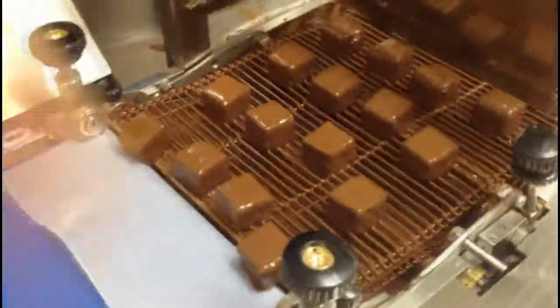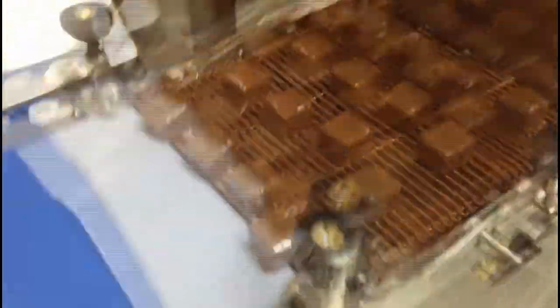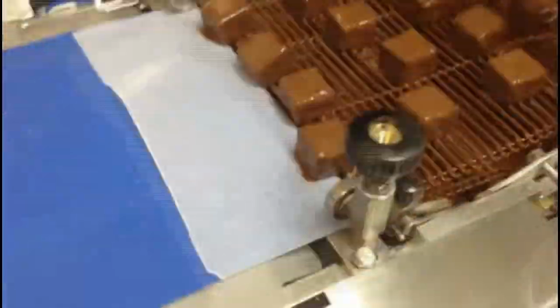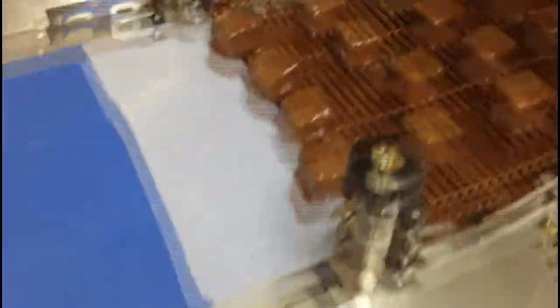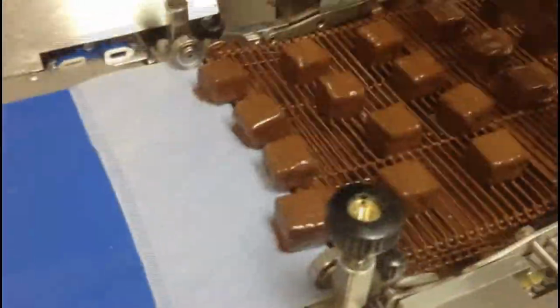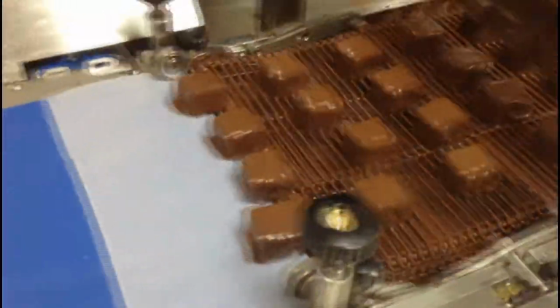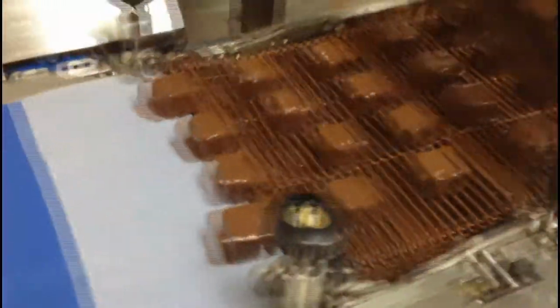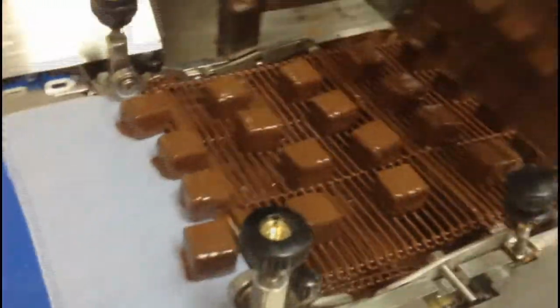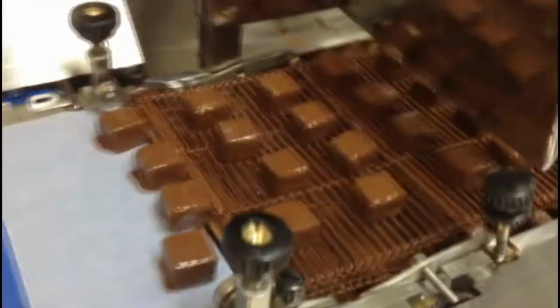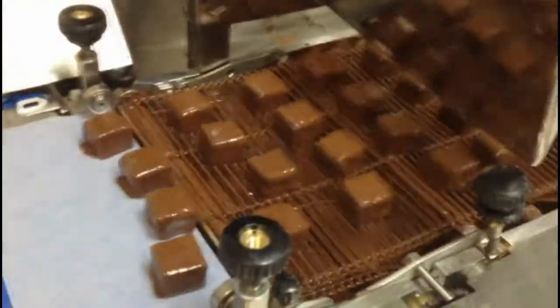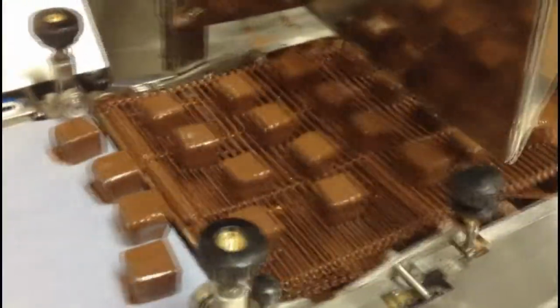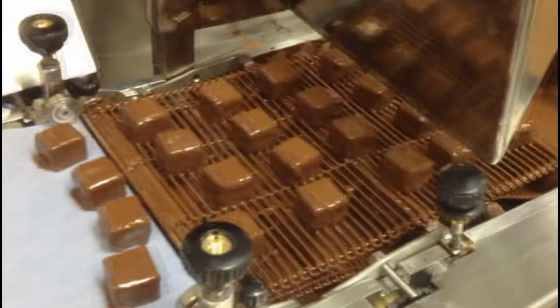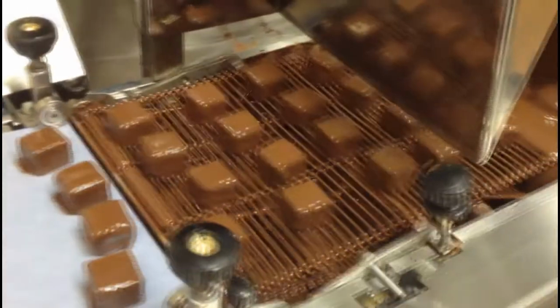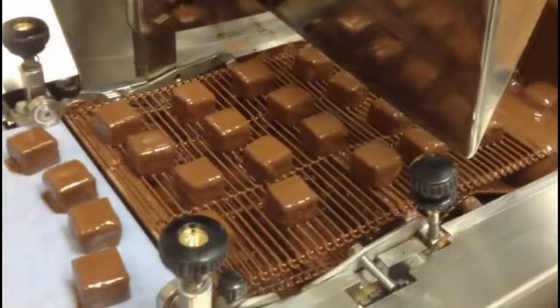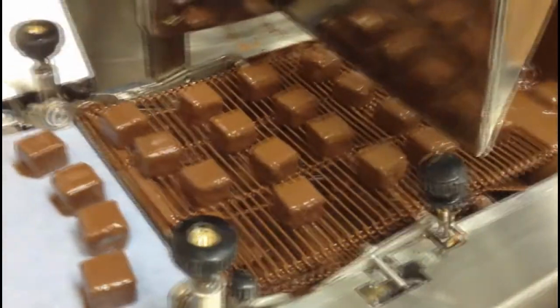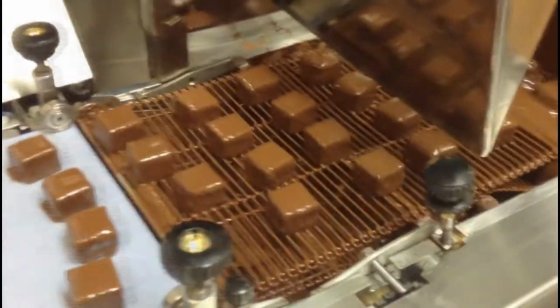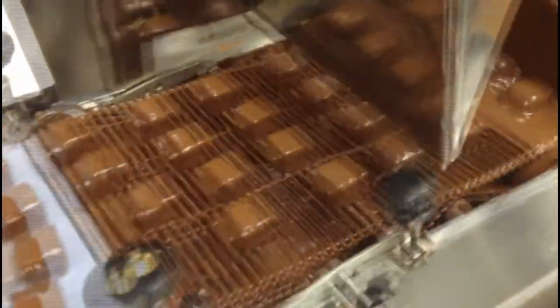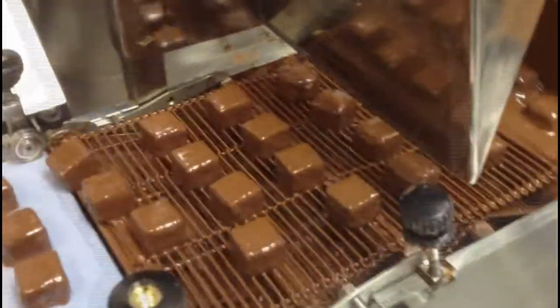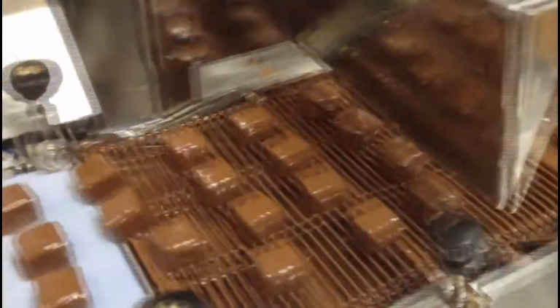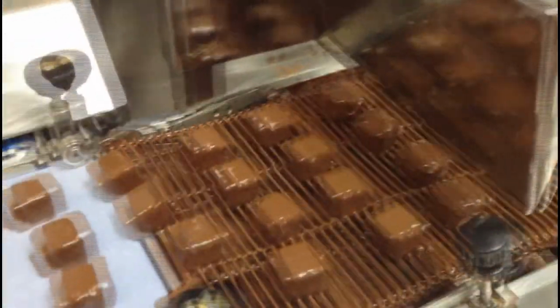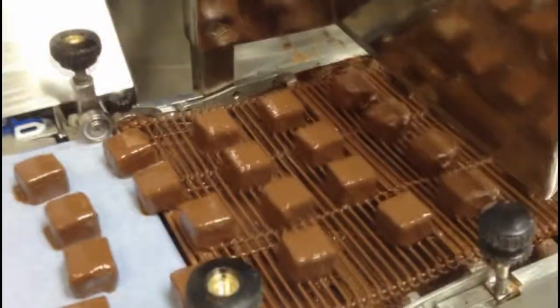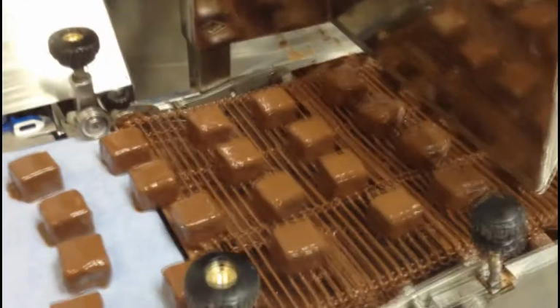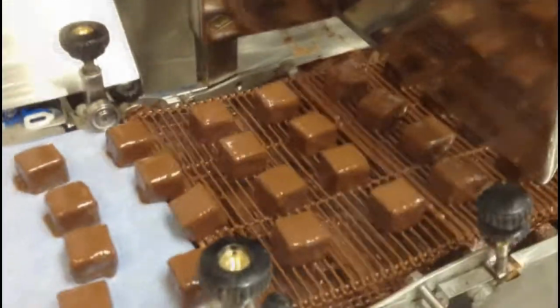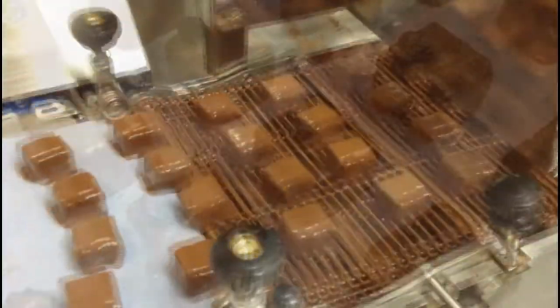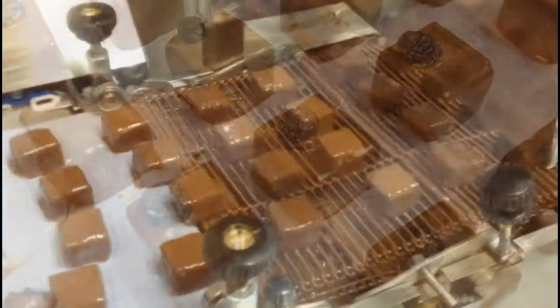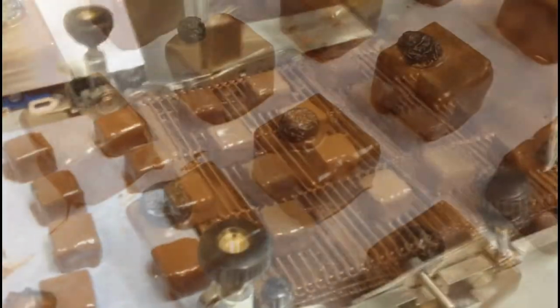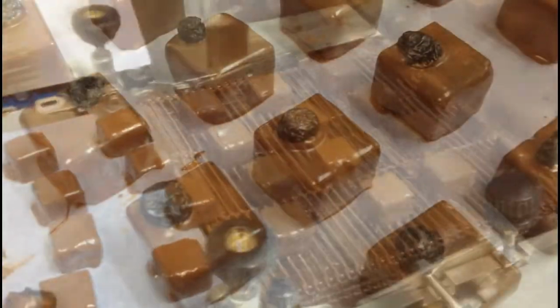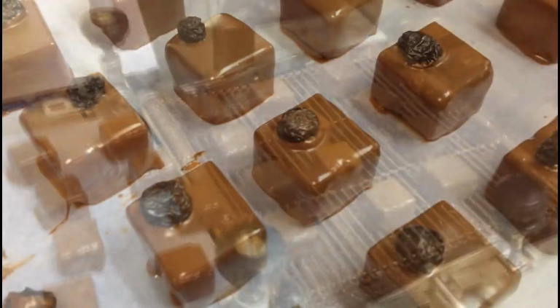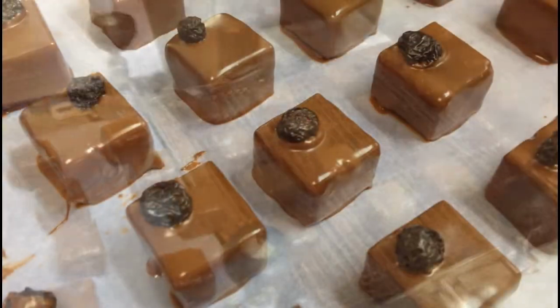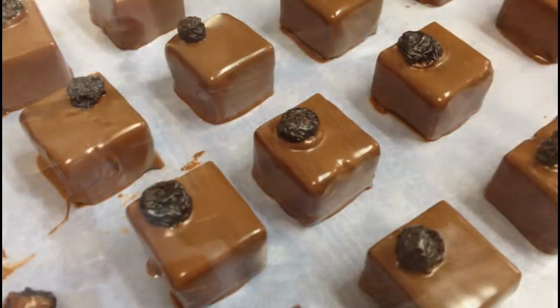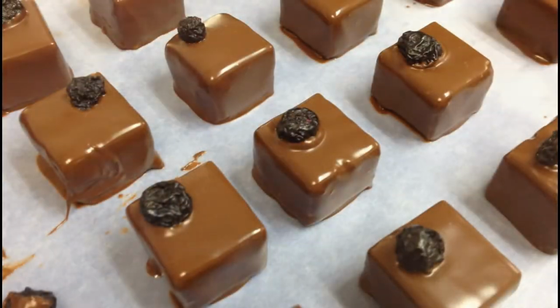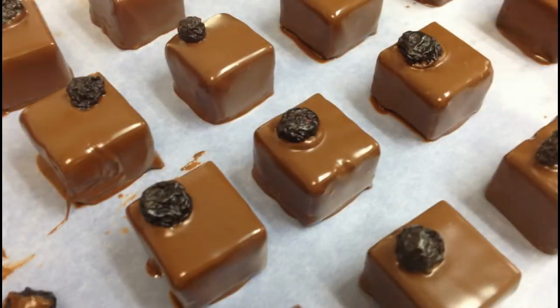Once the truffles arrive at the end, a plump dried blueberry is placed on top for decoration.